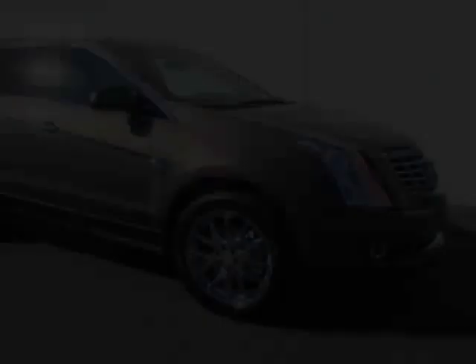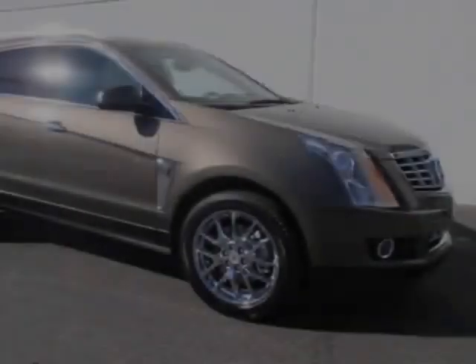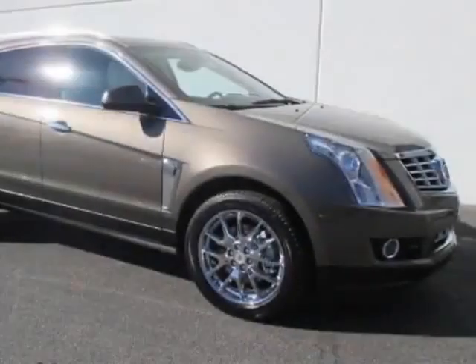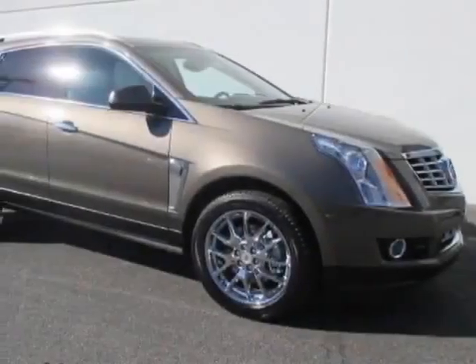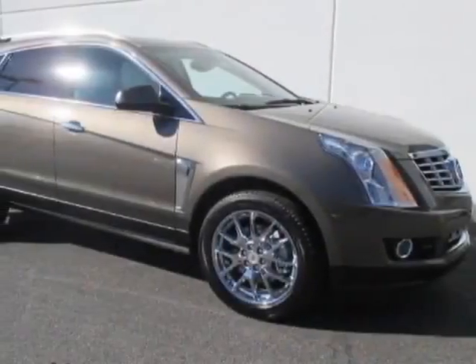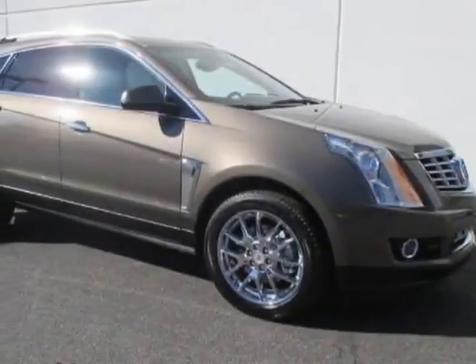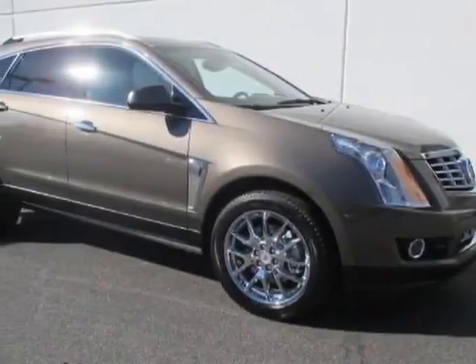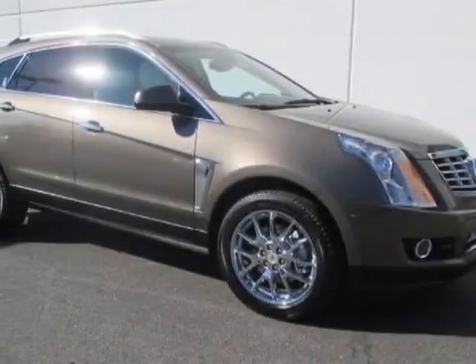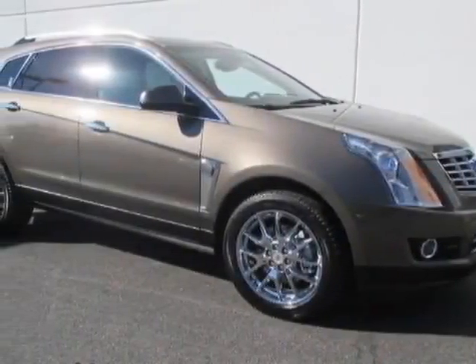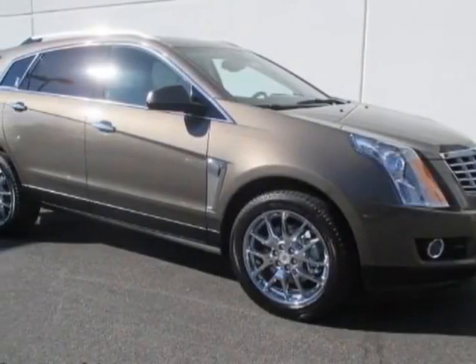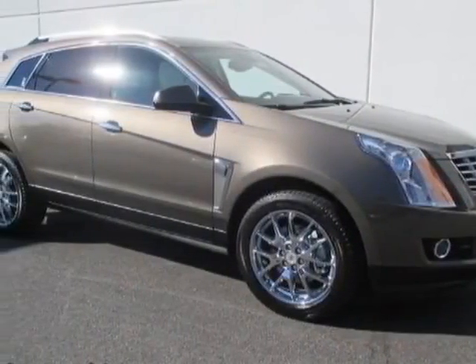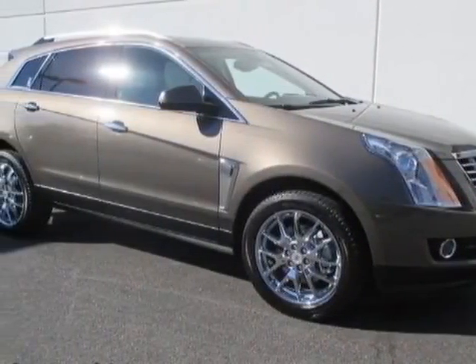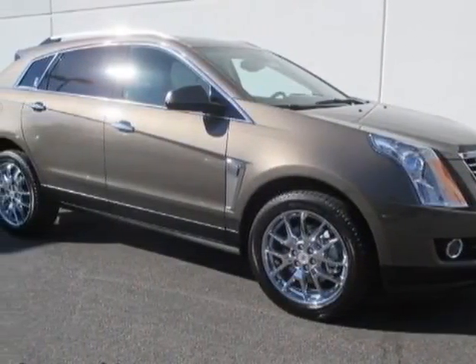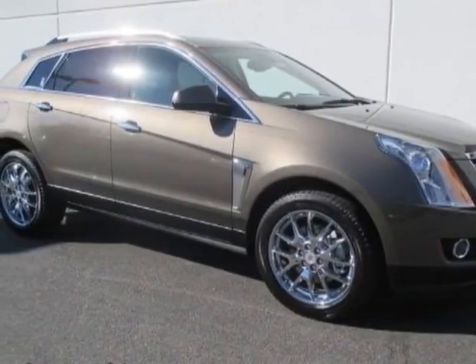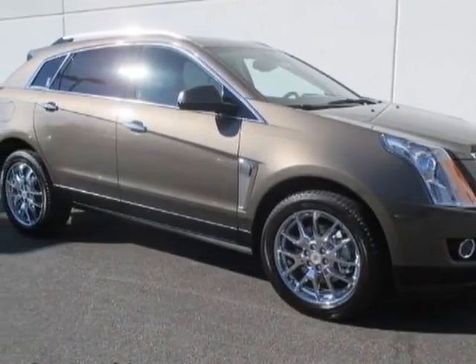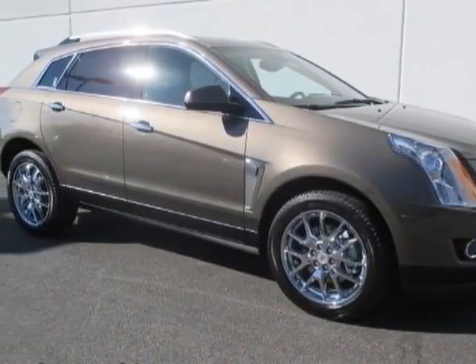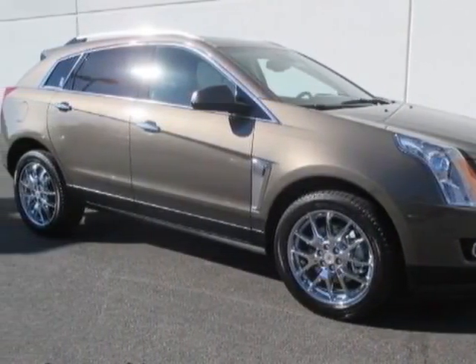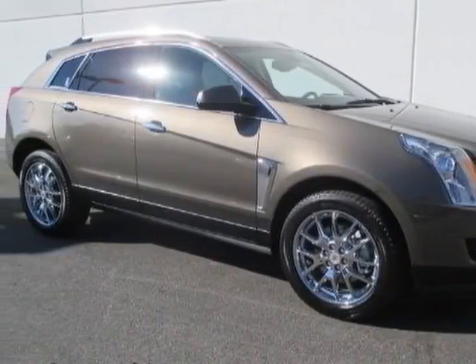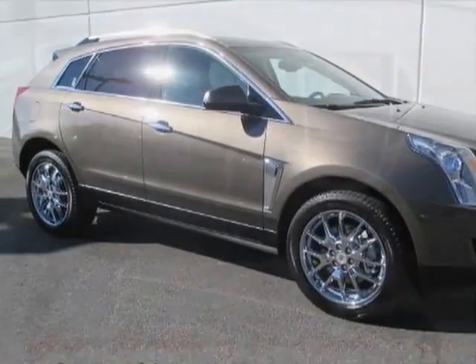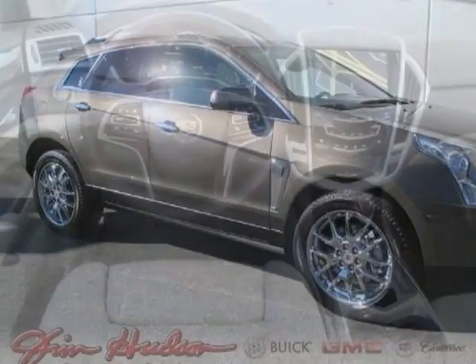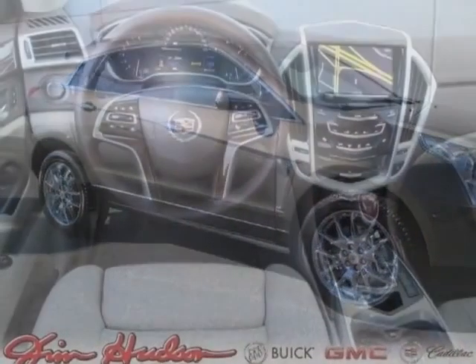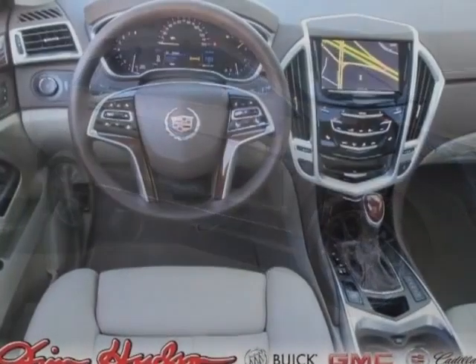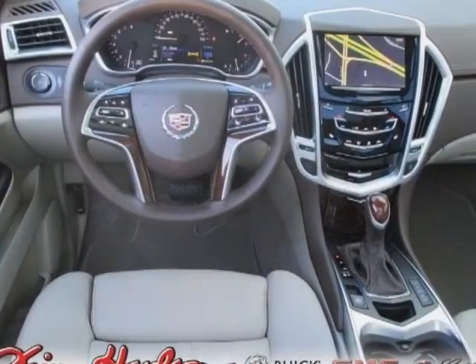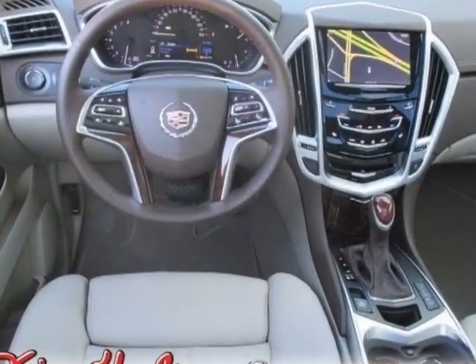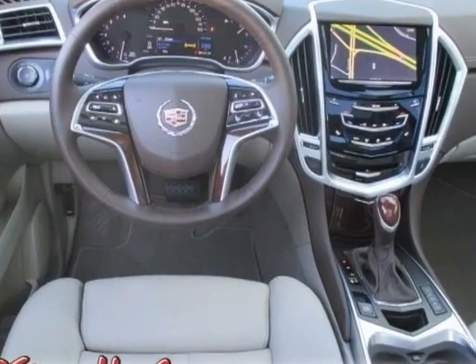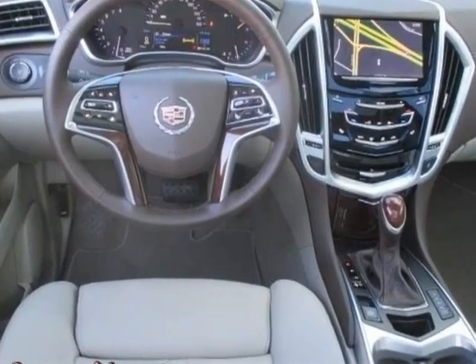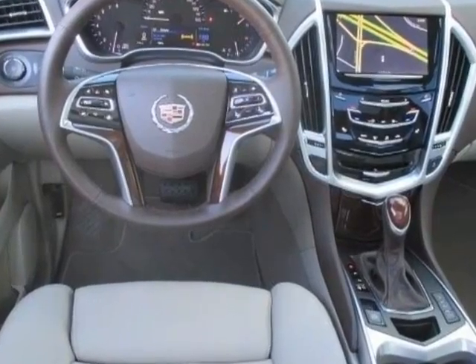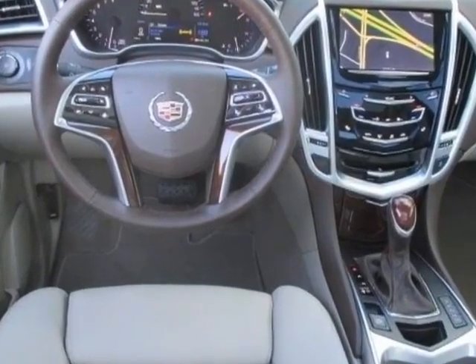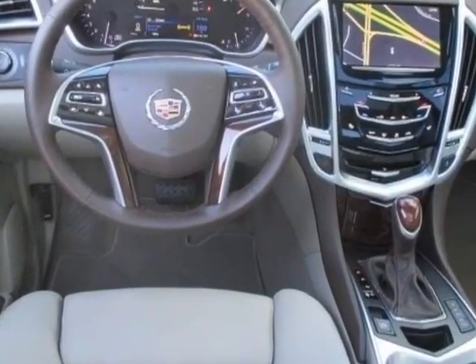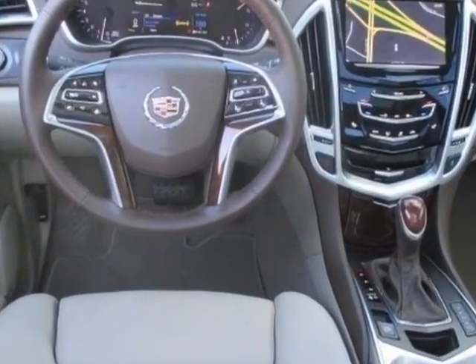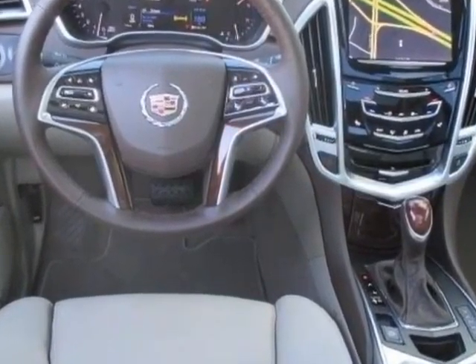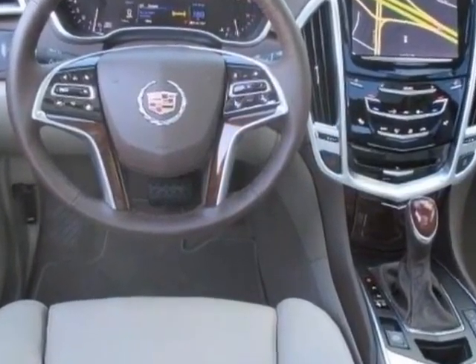Look at this new 2014 Cadillac SRX. For your protection, this vehicle has a full factory warranty.